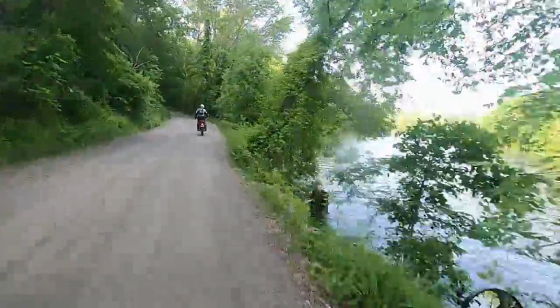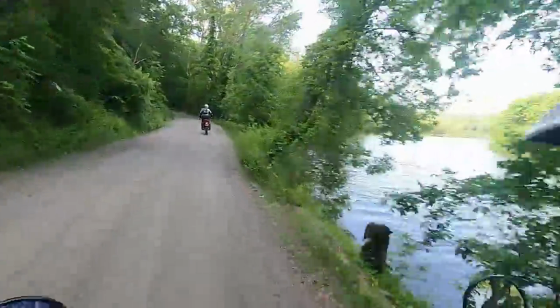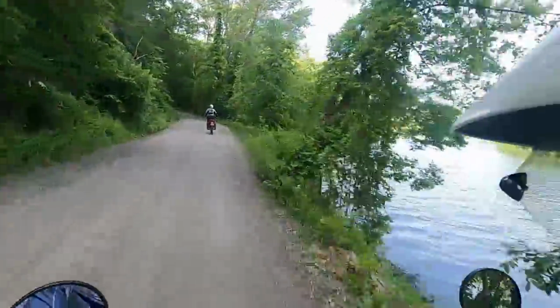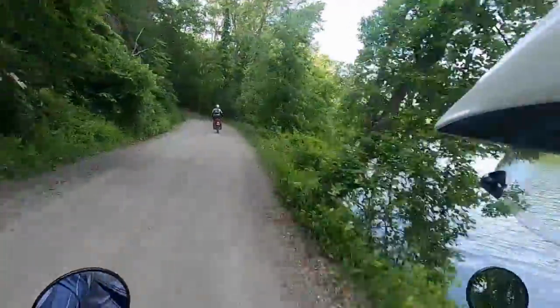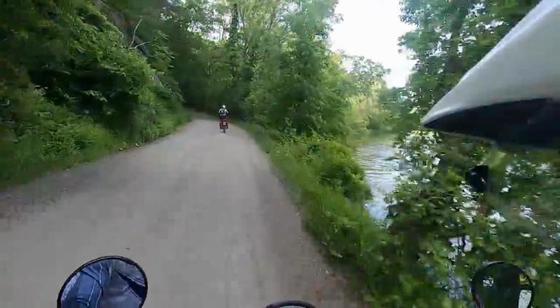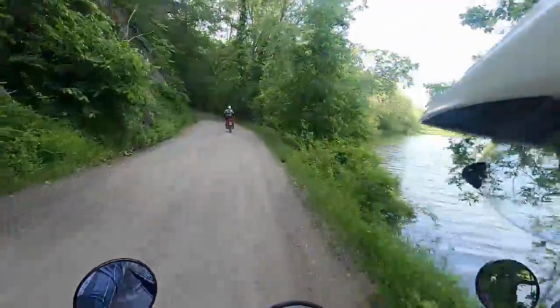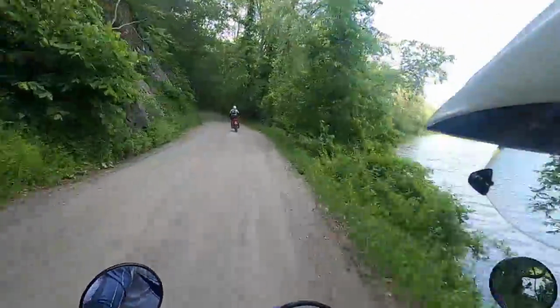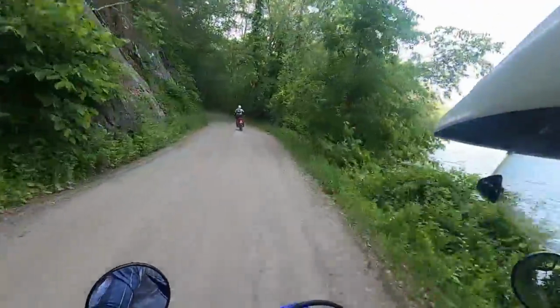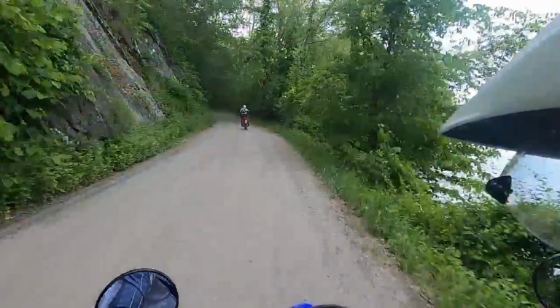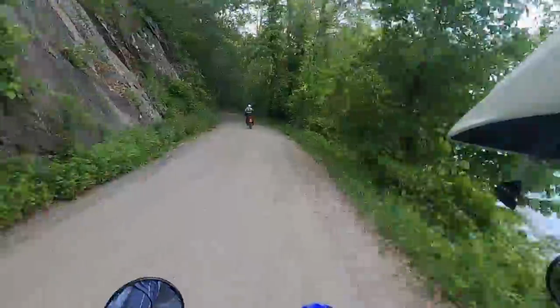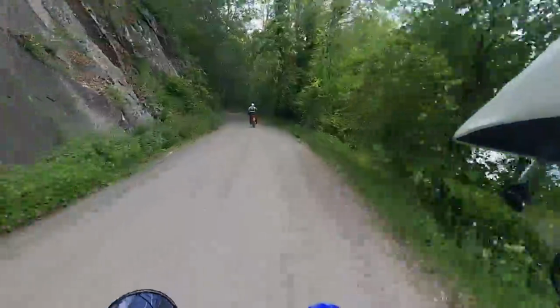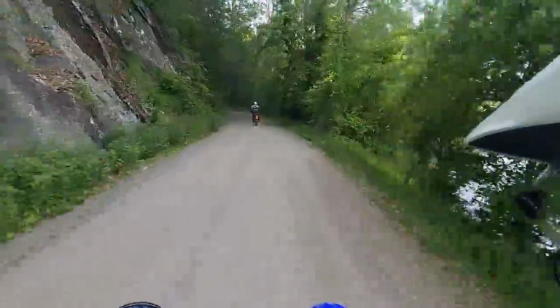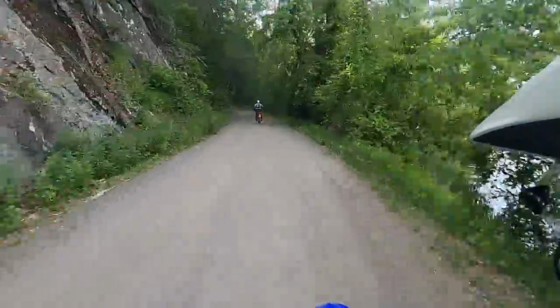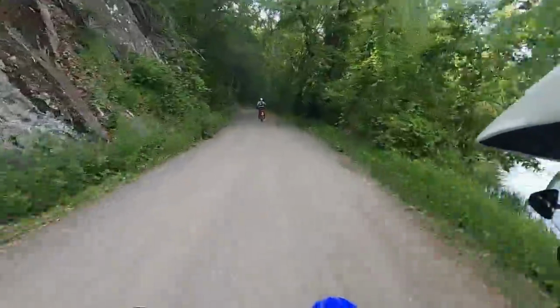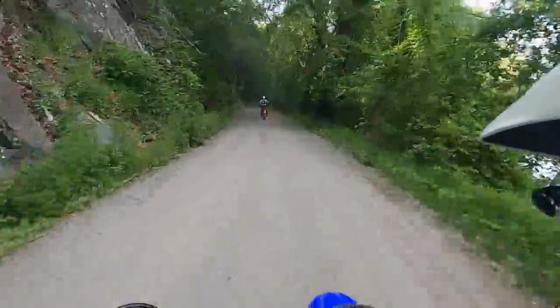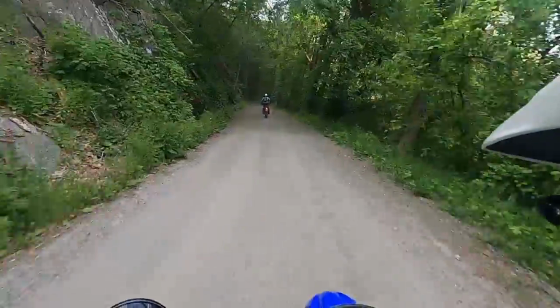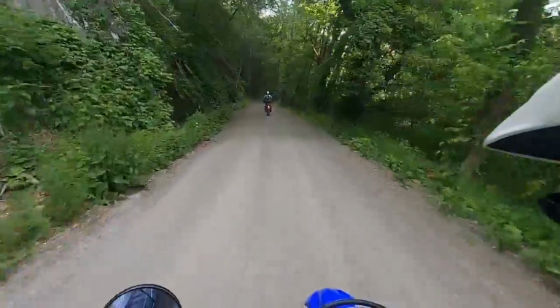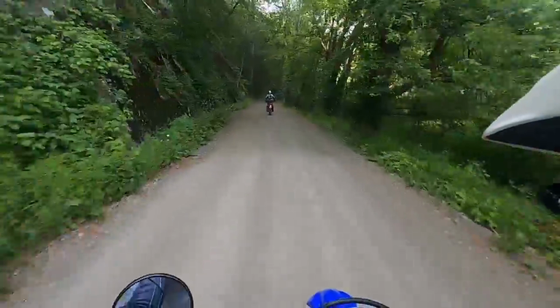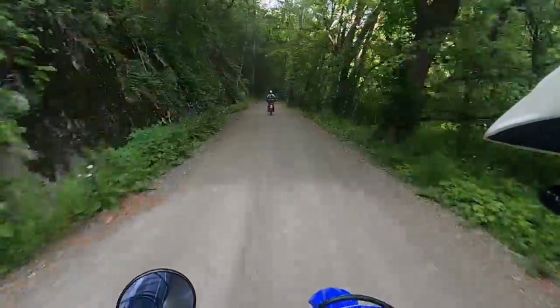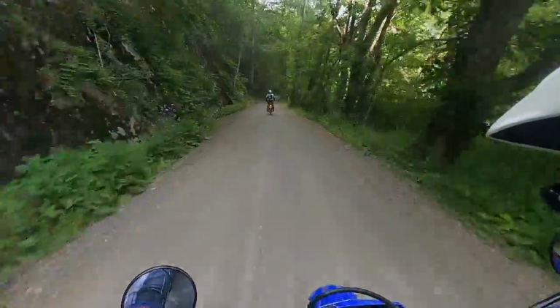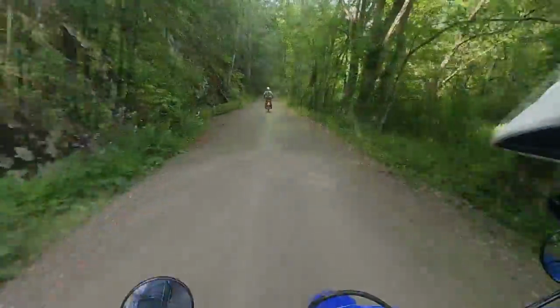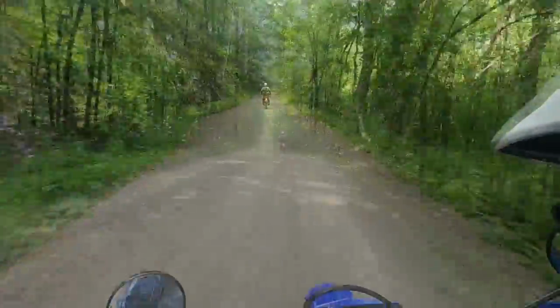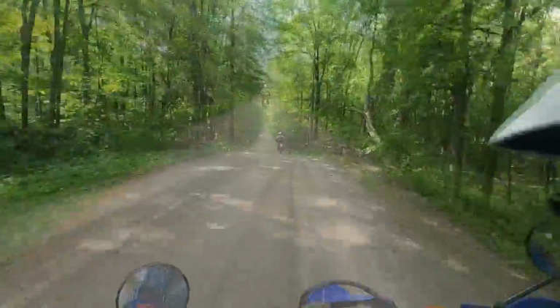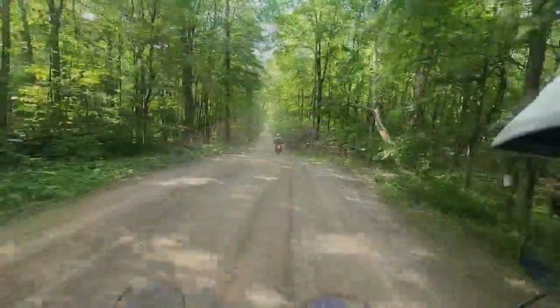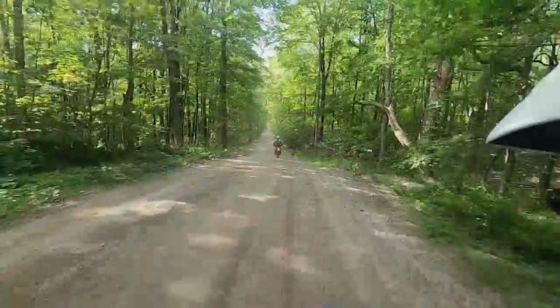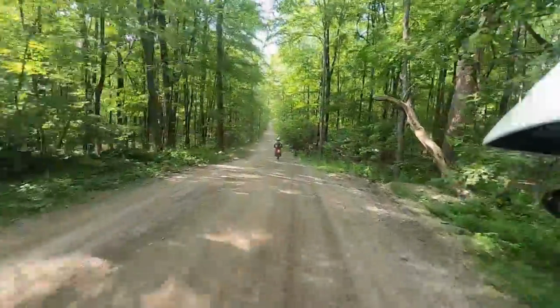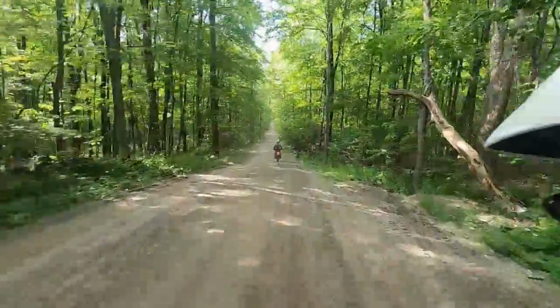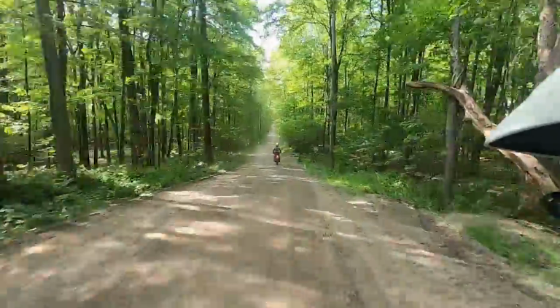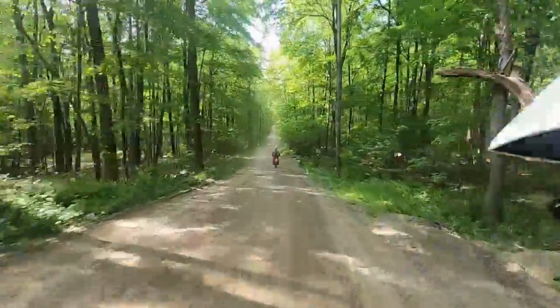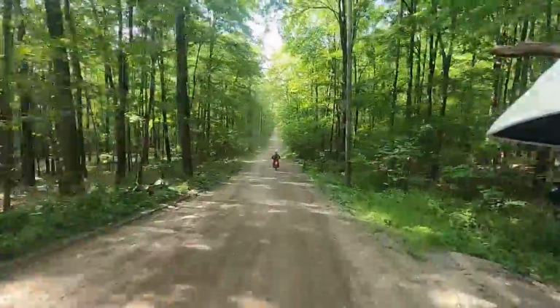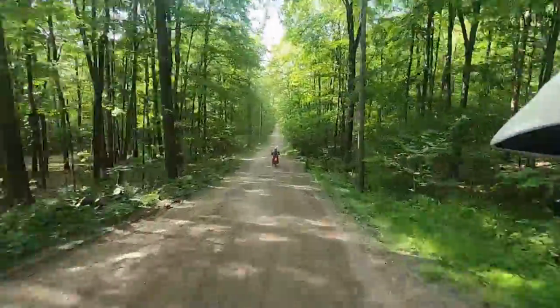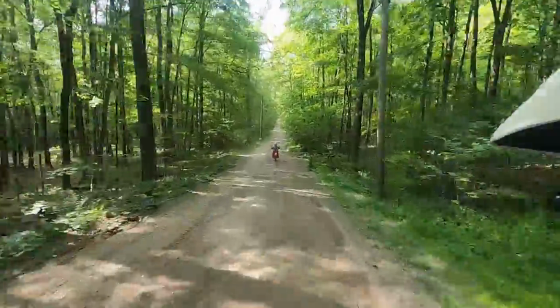For me, with a bigger bike, I'm standing a lot — it's work. Not with these 250s.